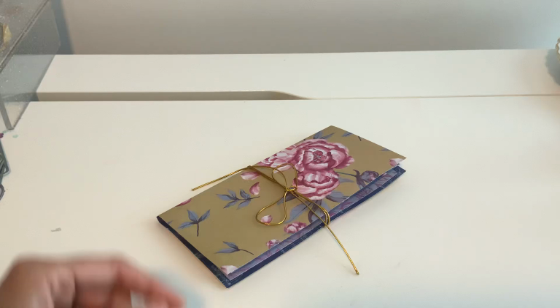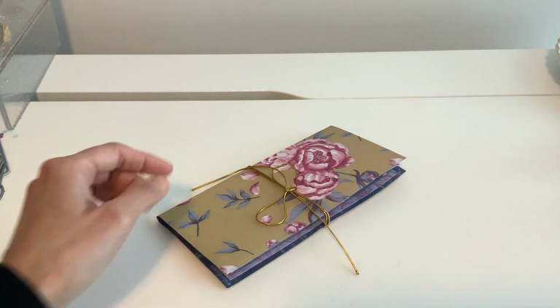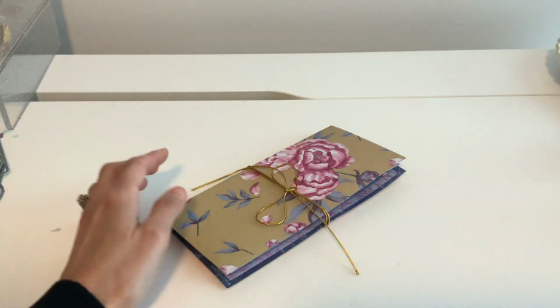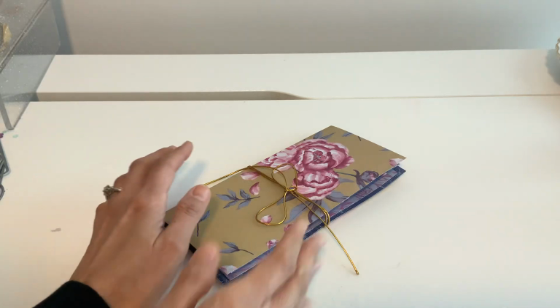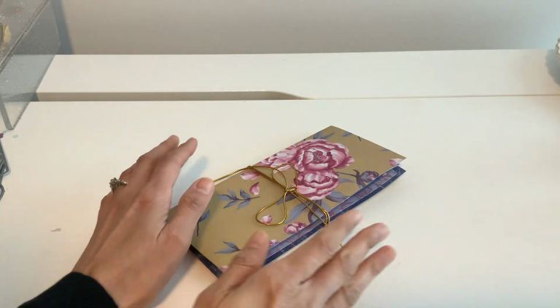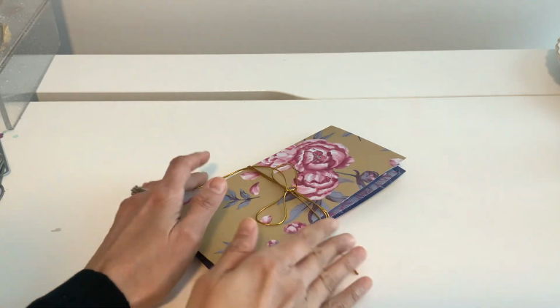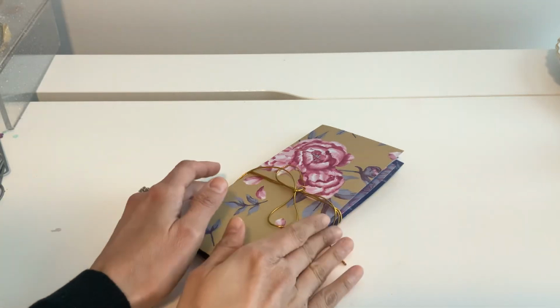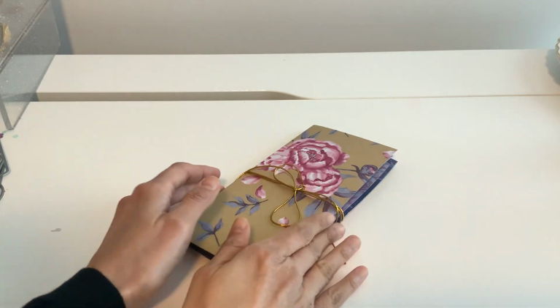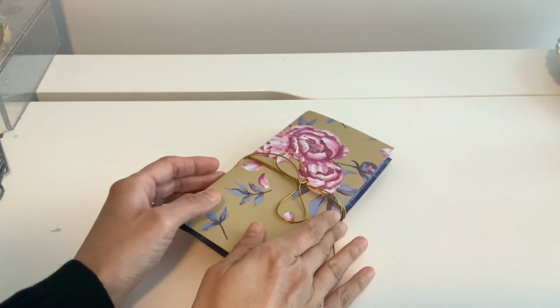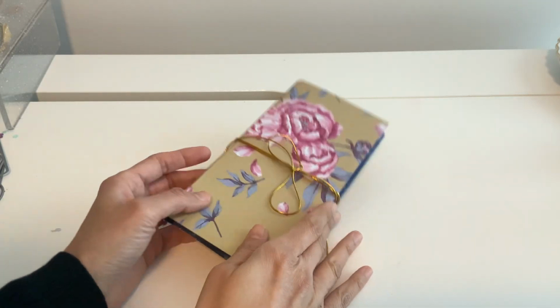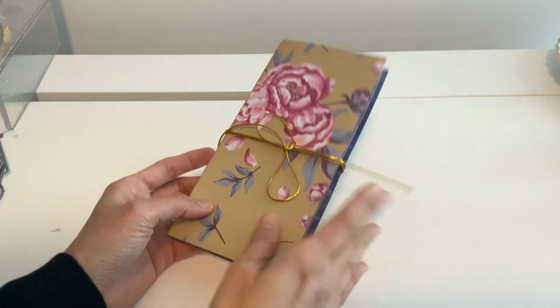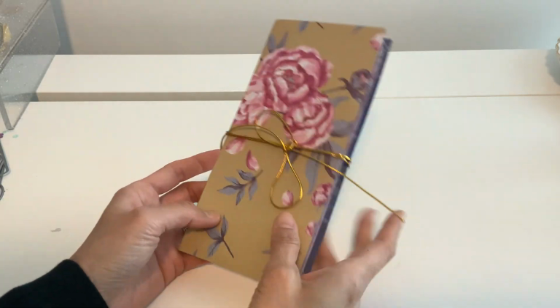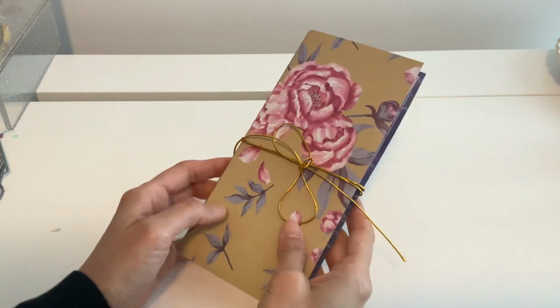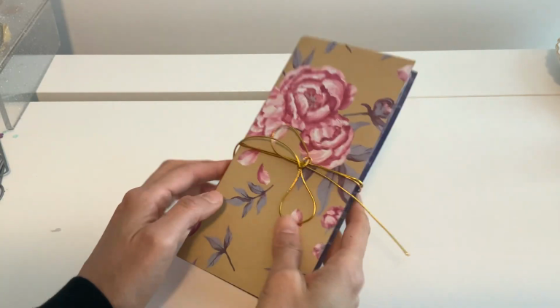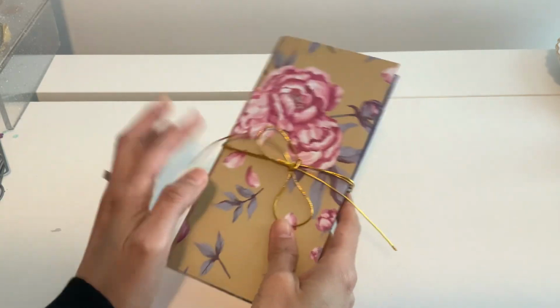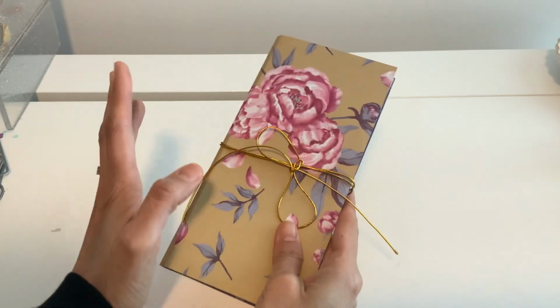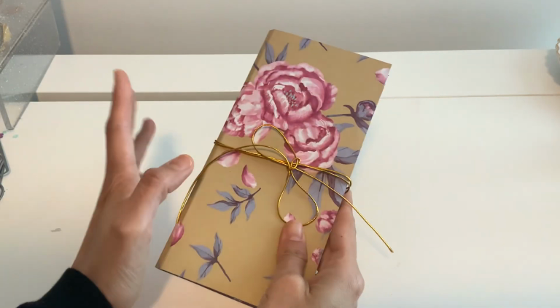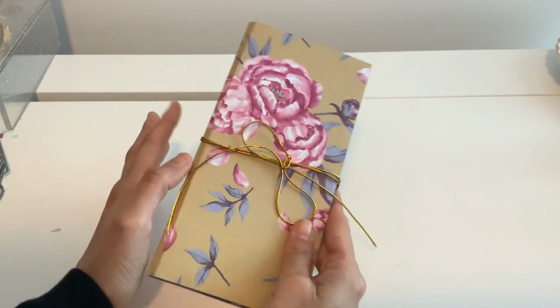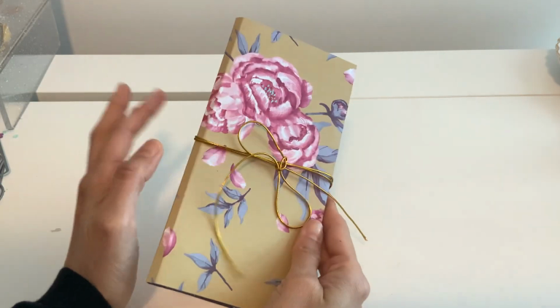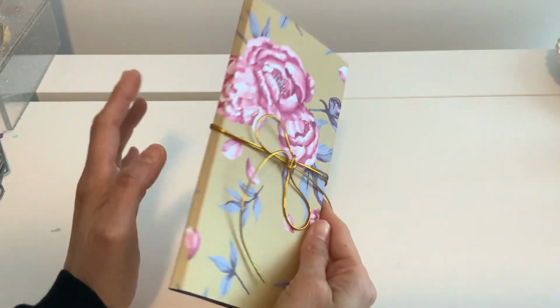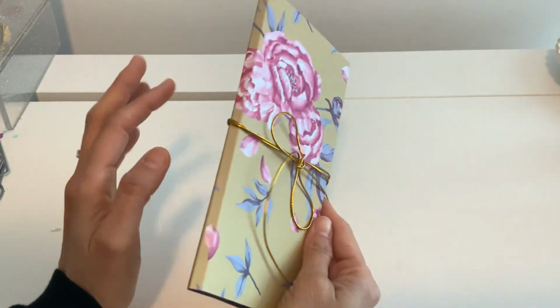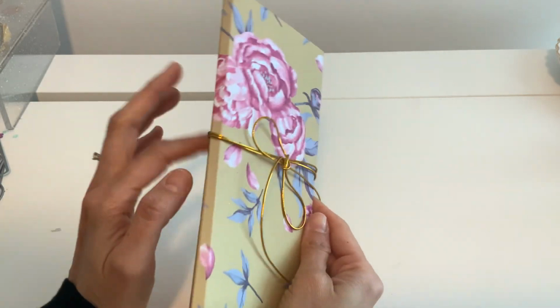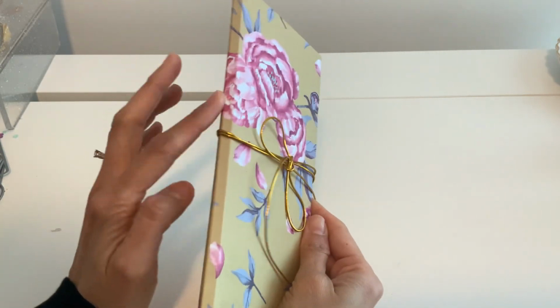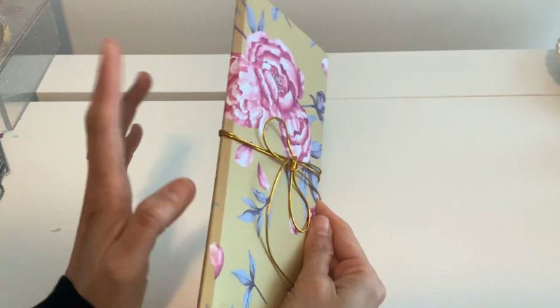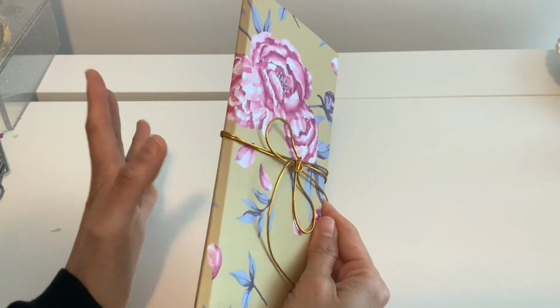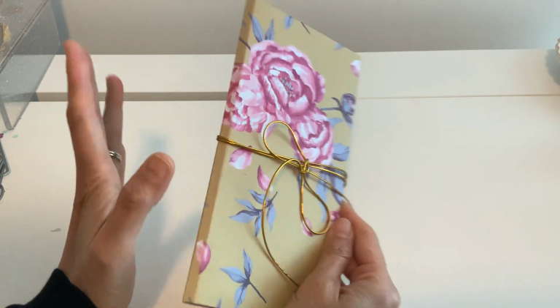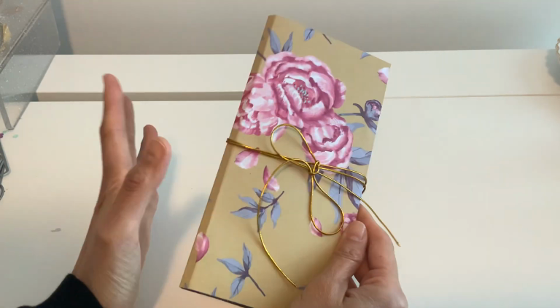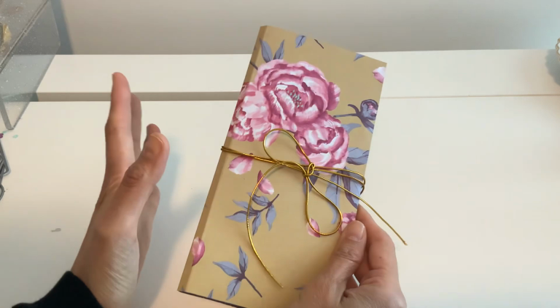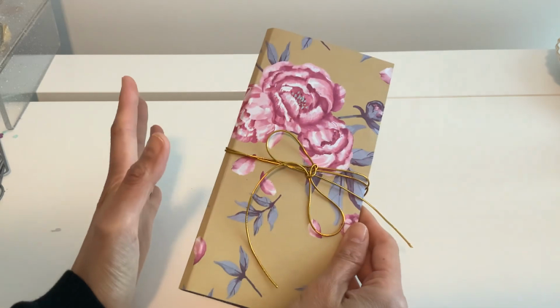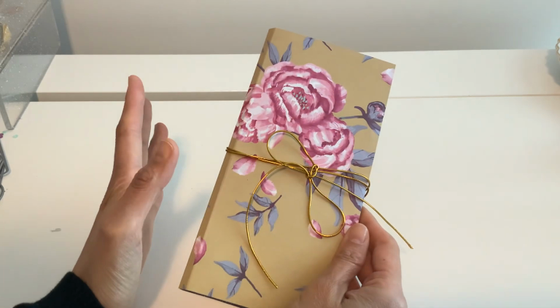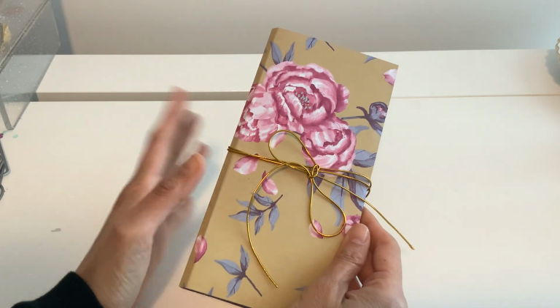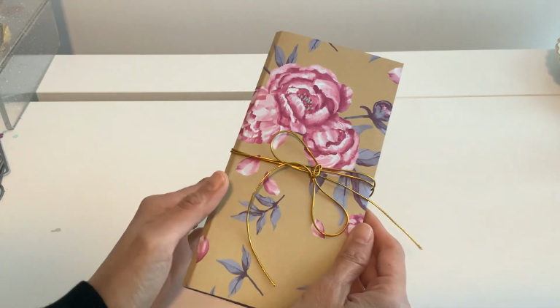Hi everyone! Welcome back to my channel. I have such a fun little quick folio for you guys.